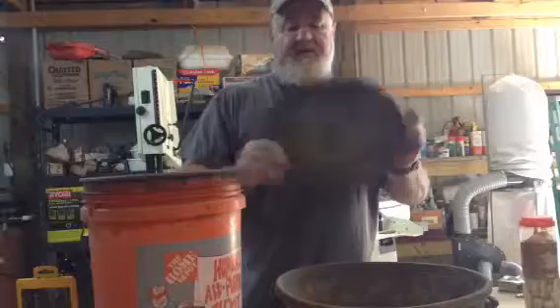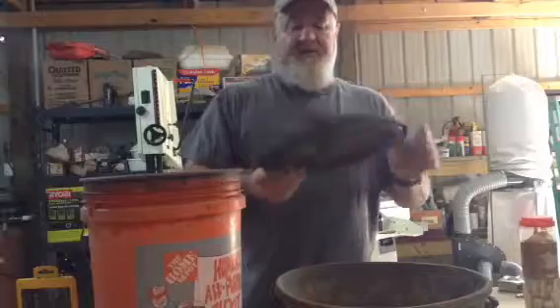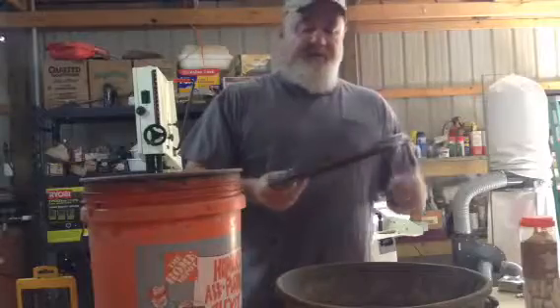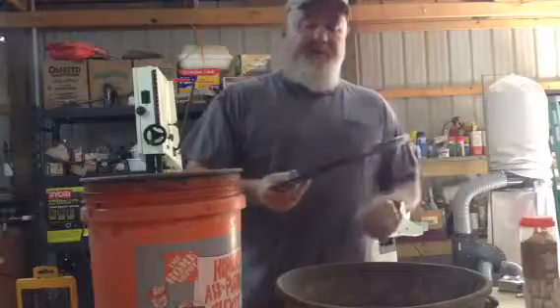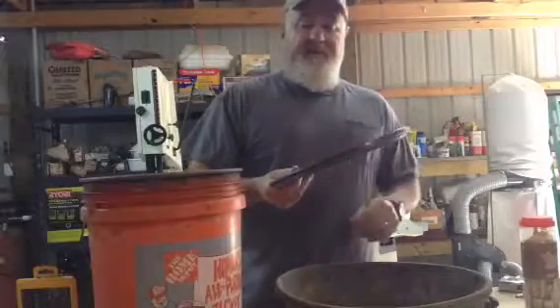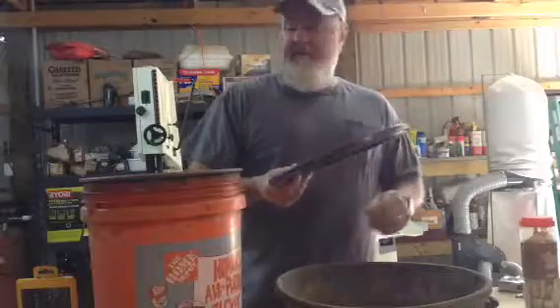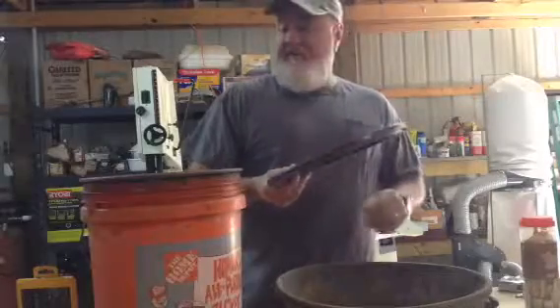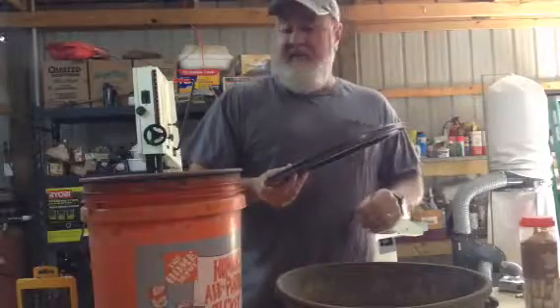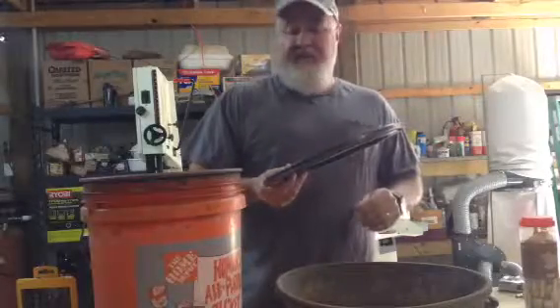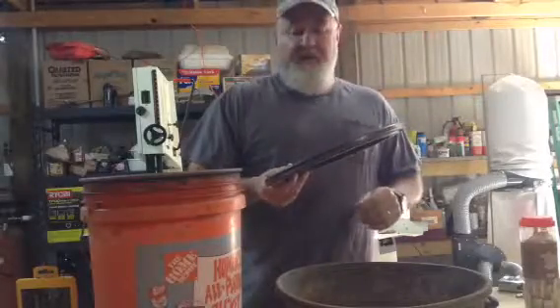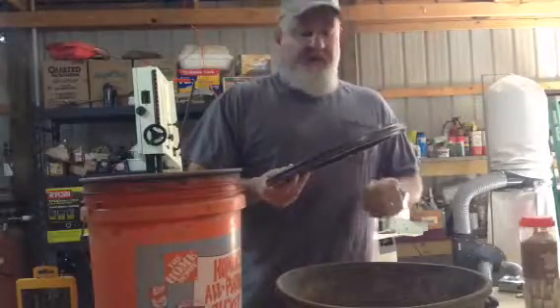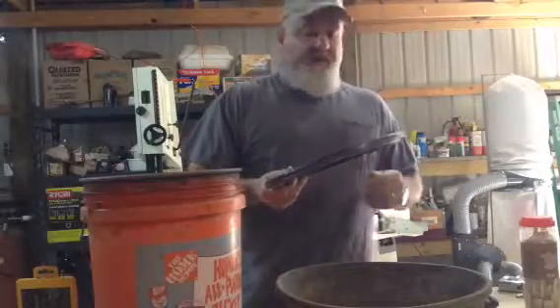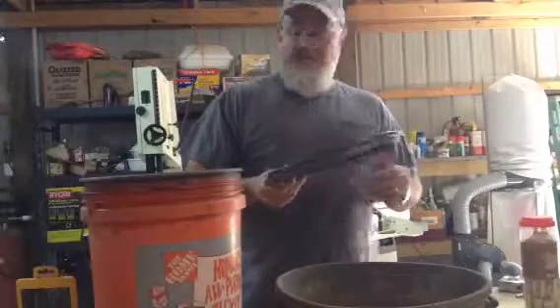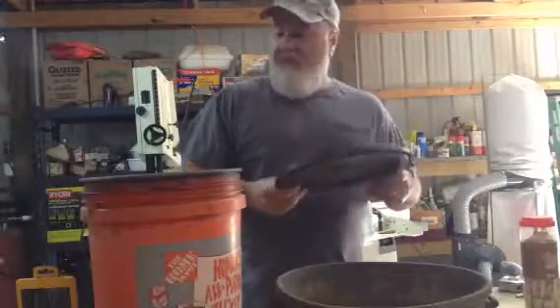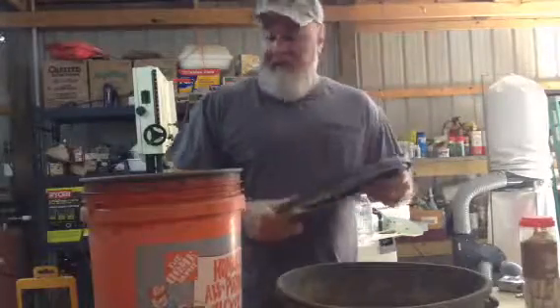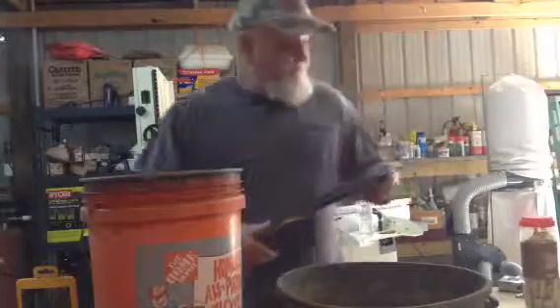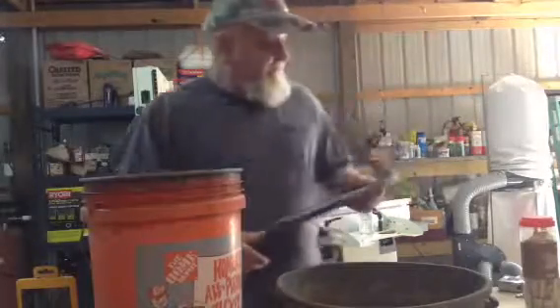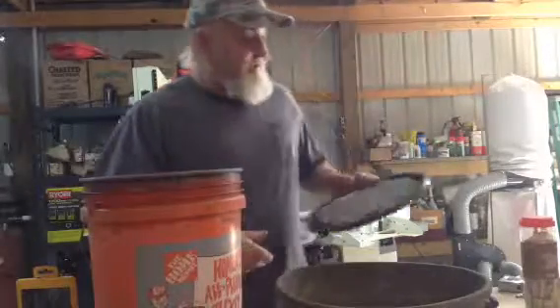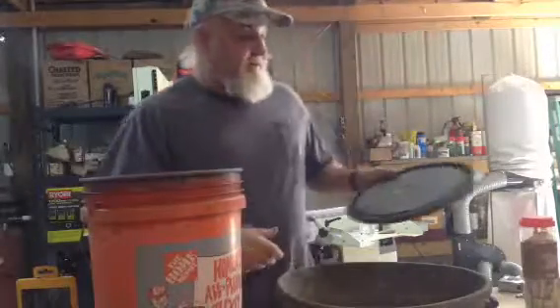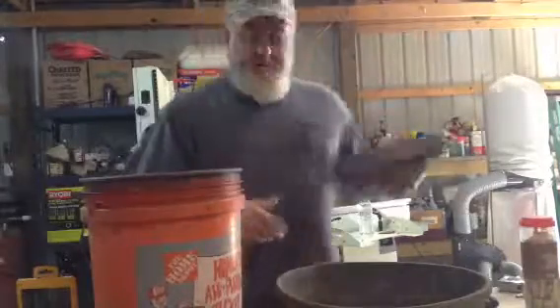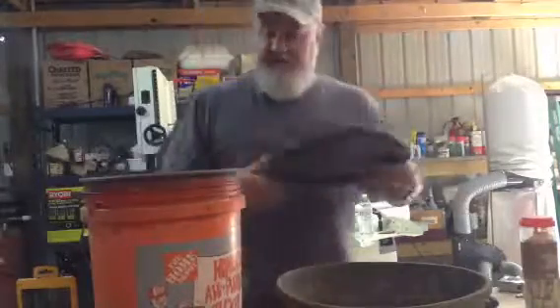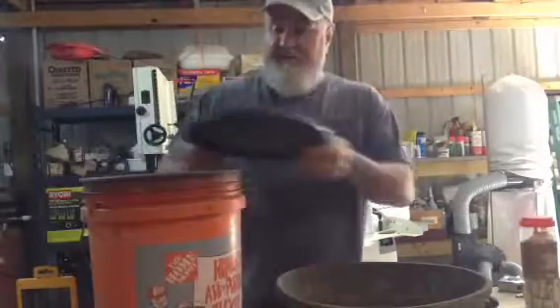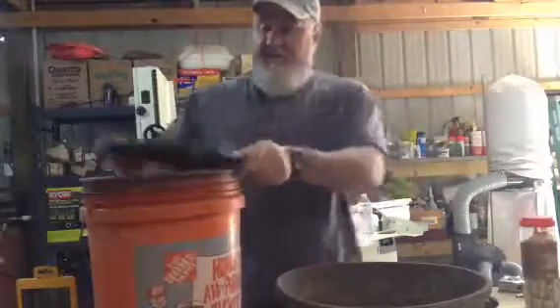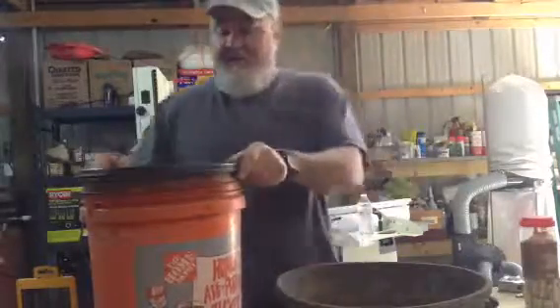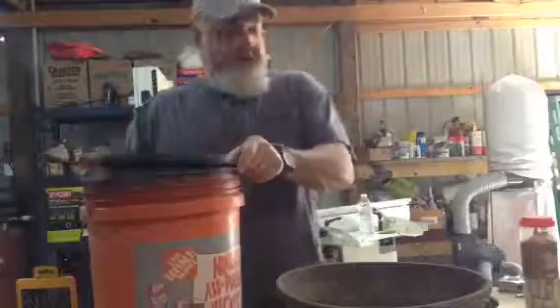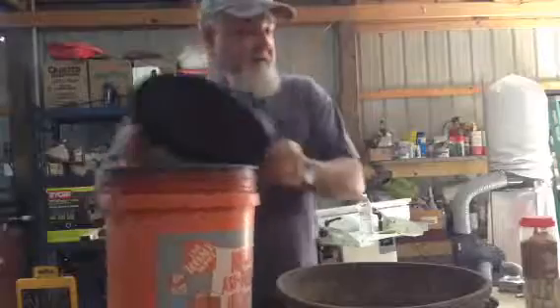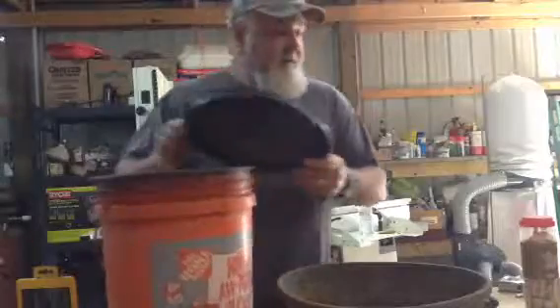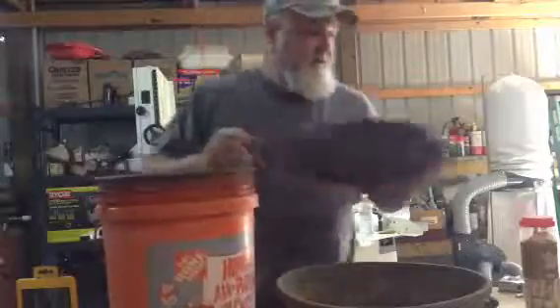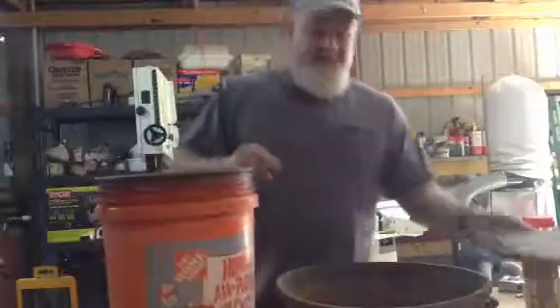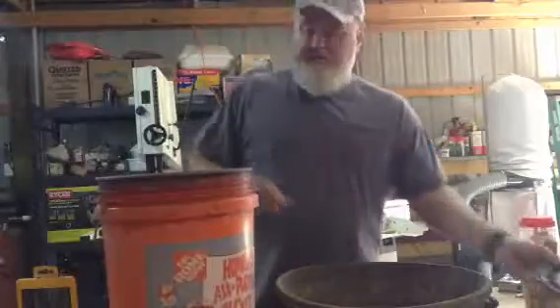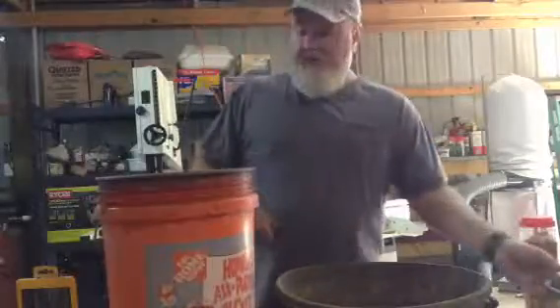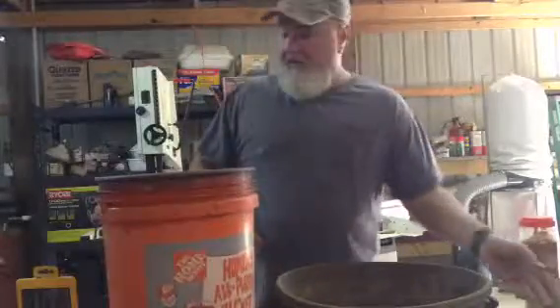They're very cheap, about $1.50. And they come off really, really easy. When you stick them on, they're easy to pull off.